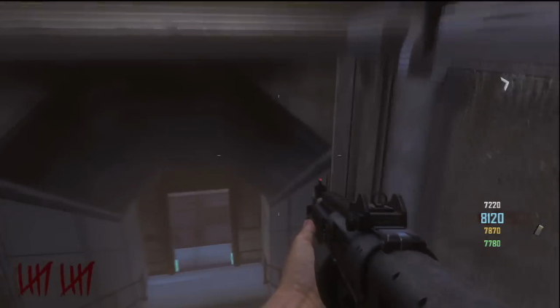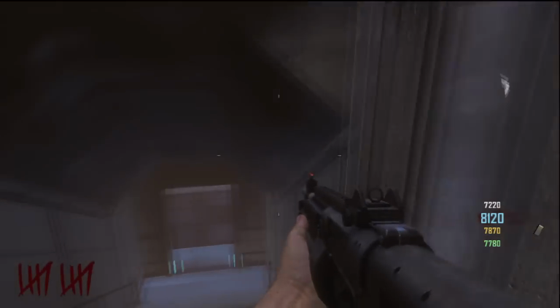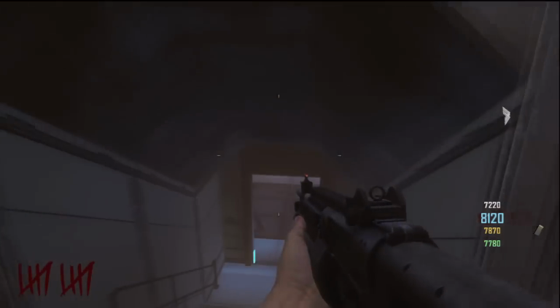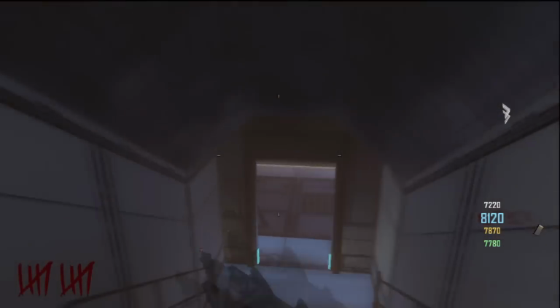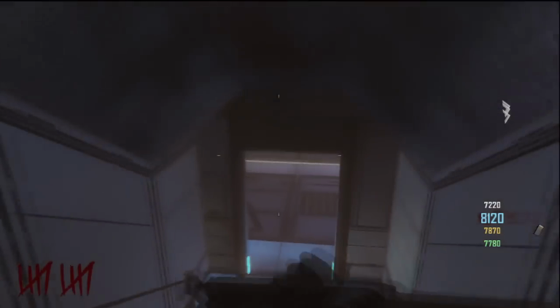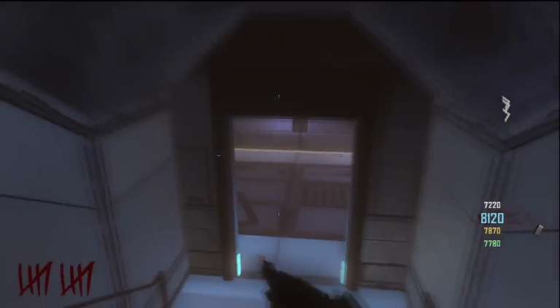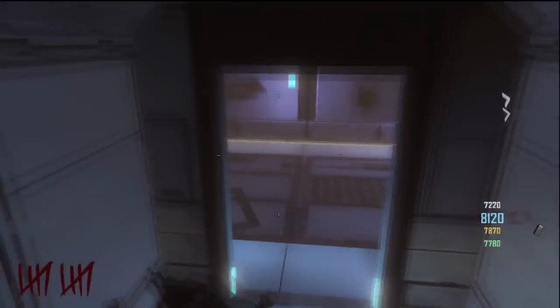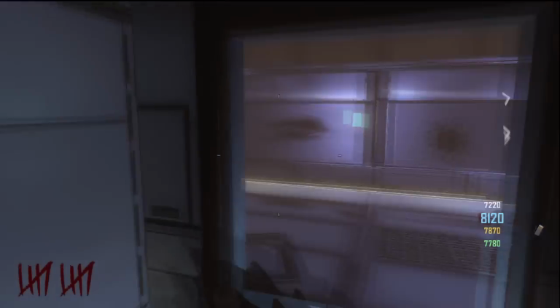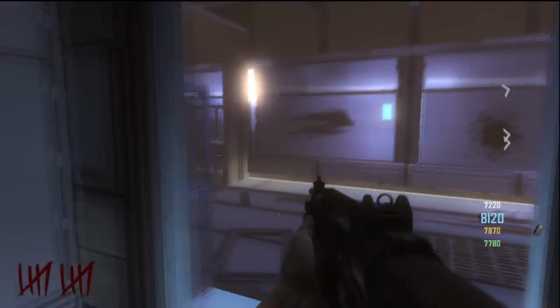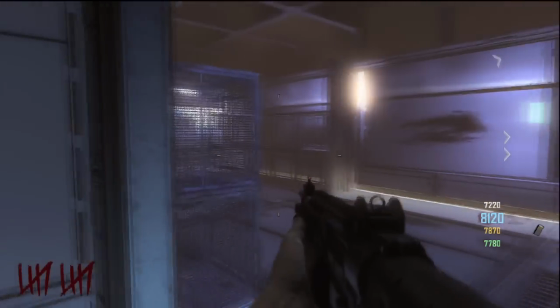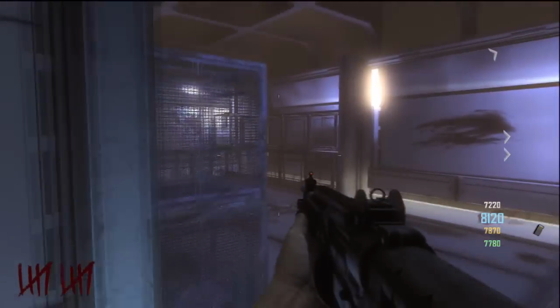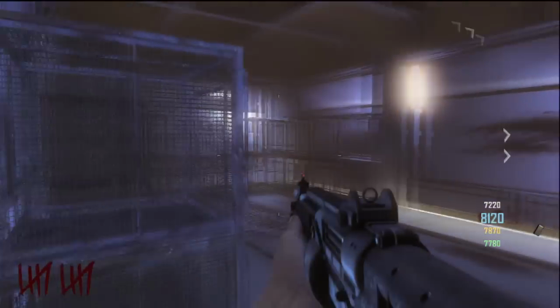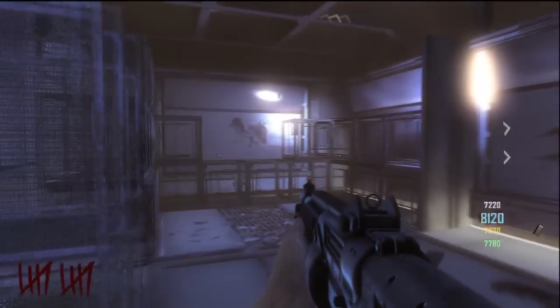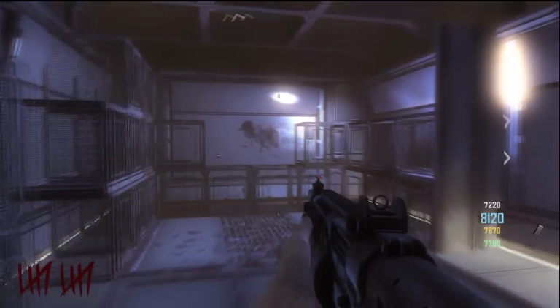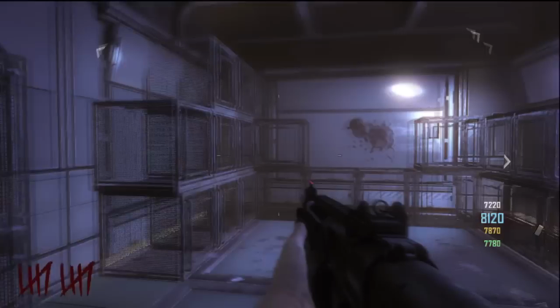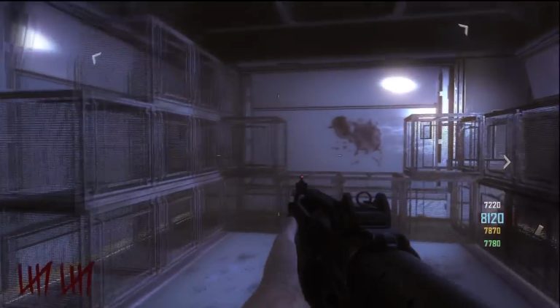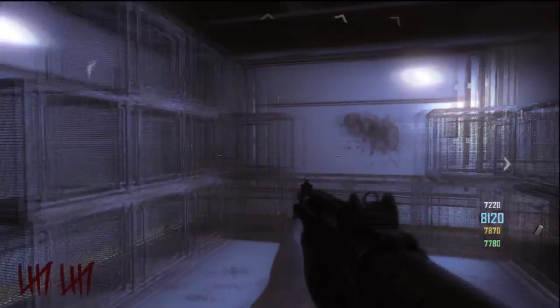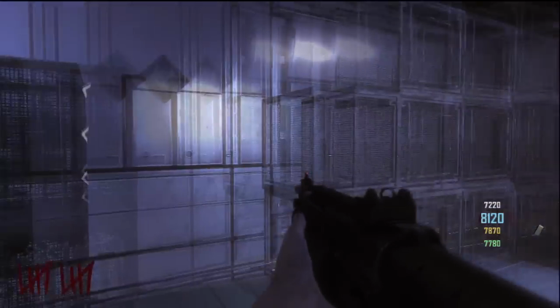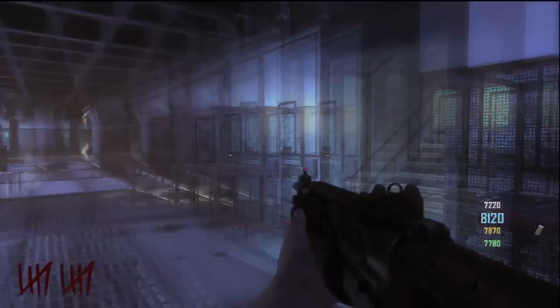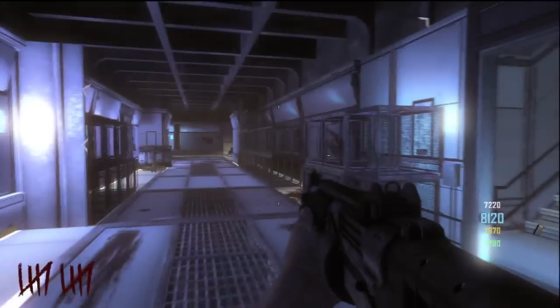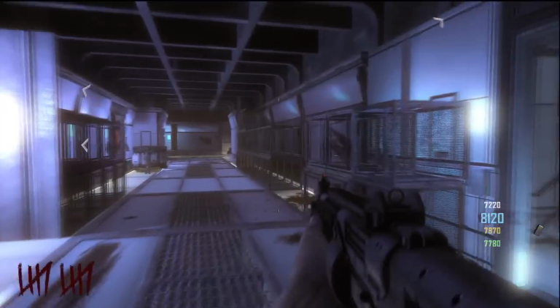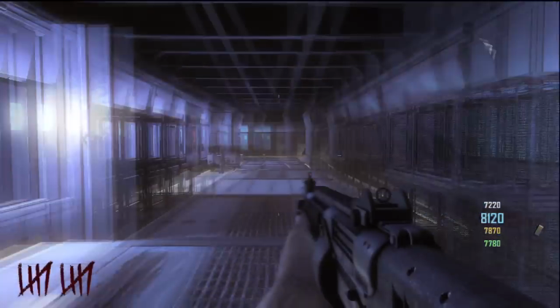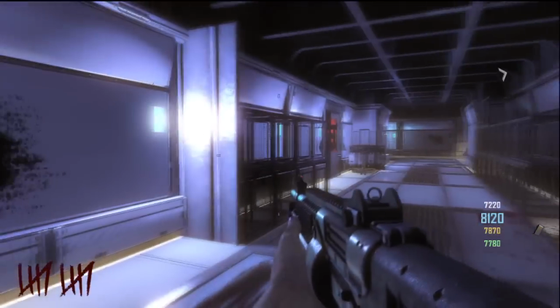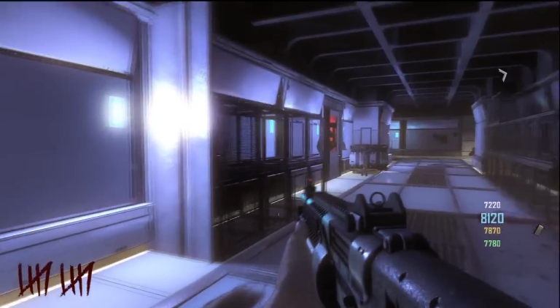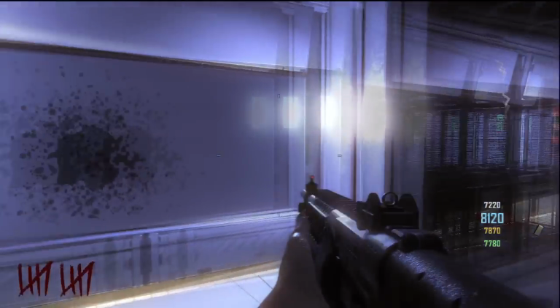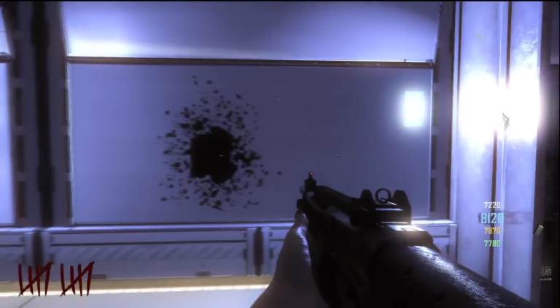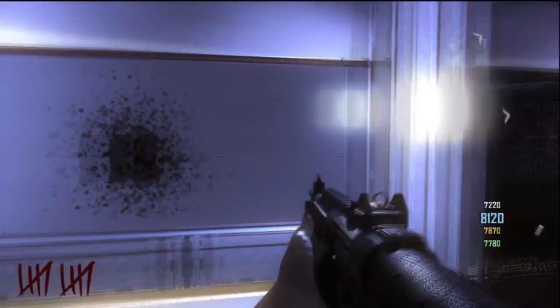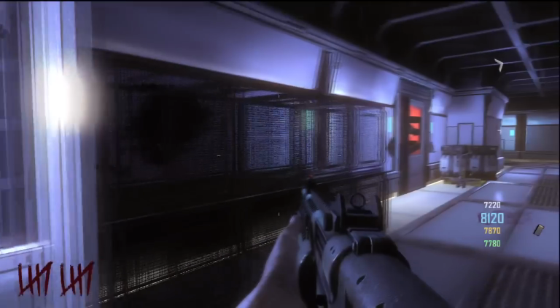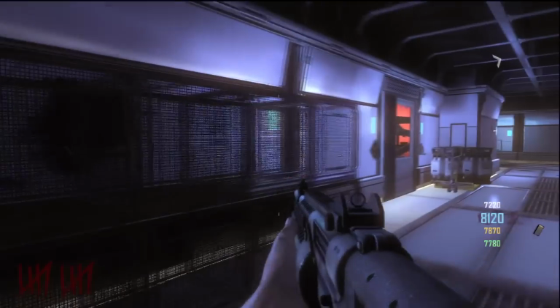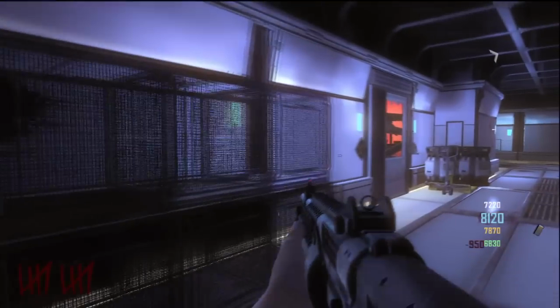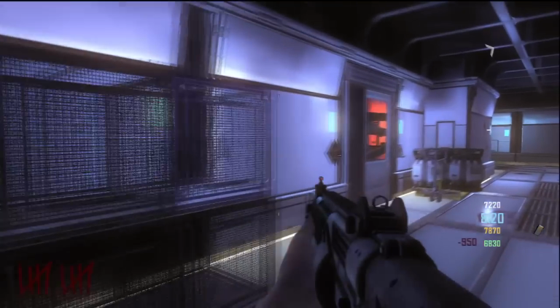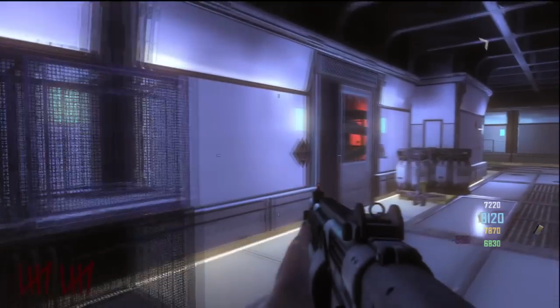Here's a quick look at the money boxes and the stash boxes. Go downstairs — there's a few cages and windows where the zombies can come through.